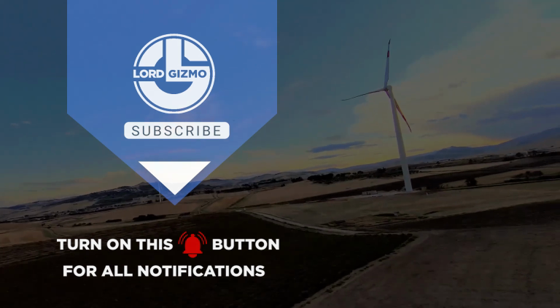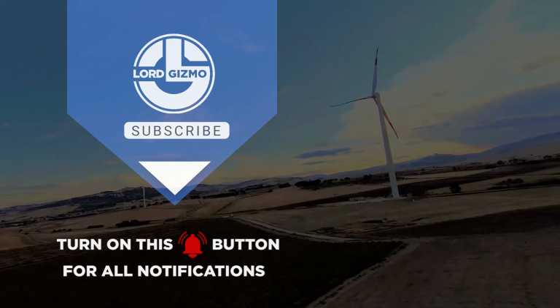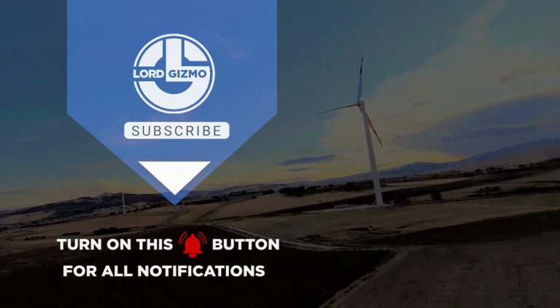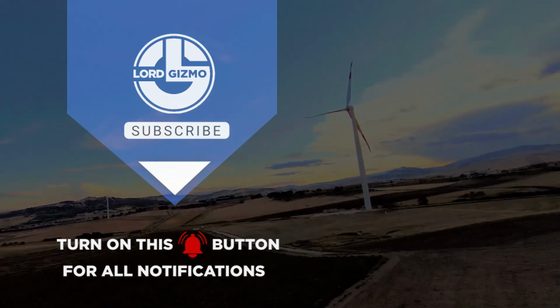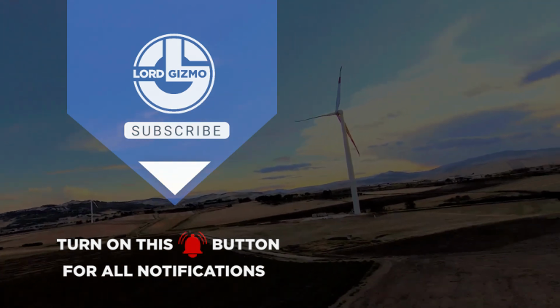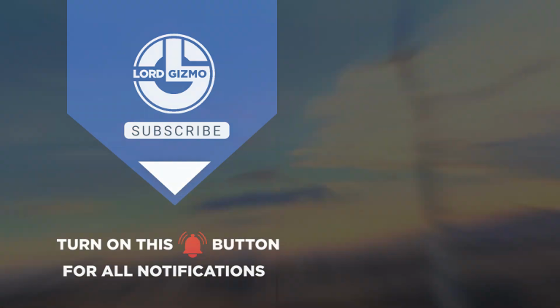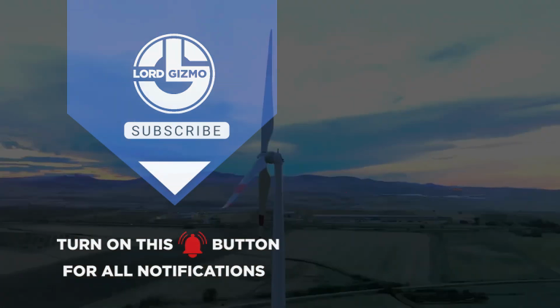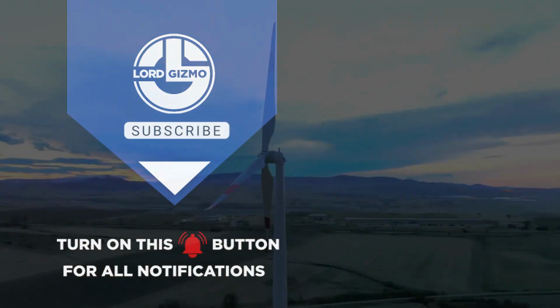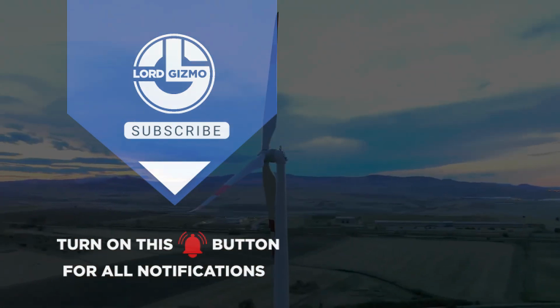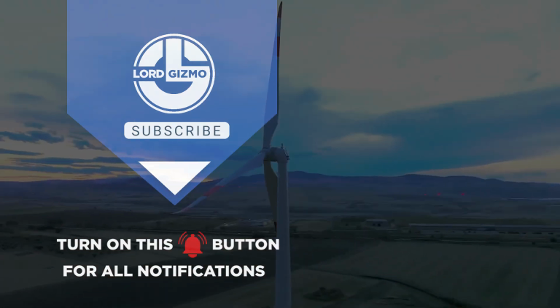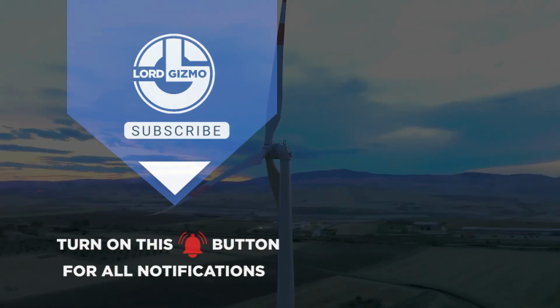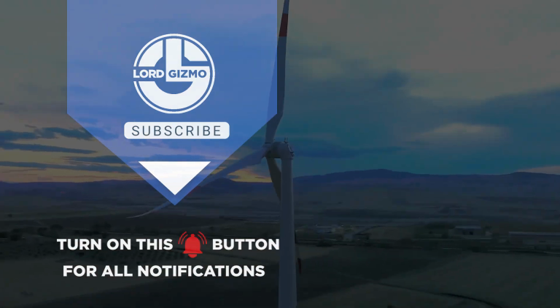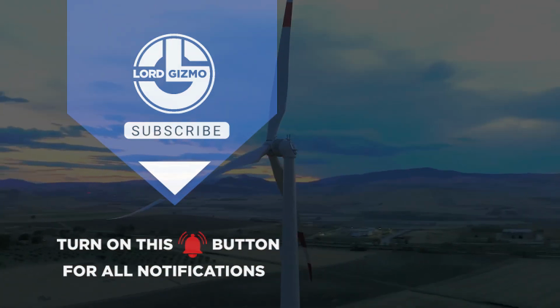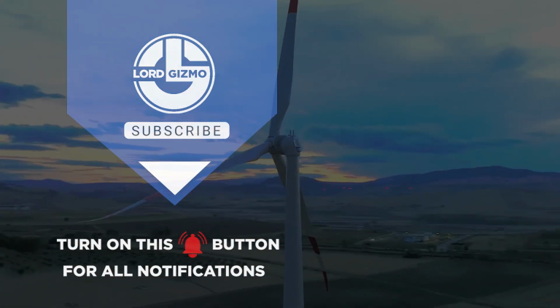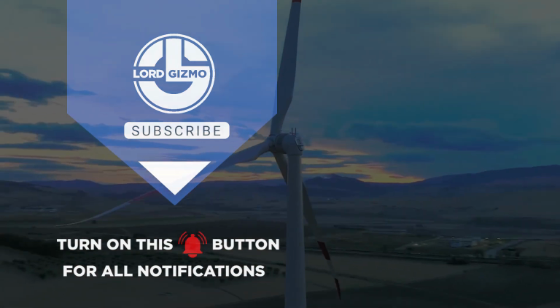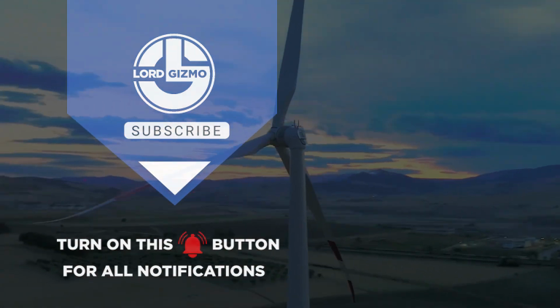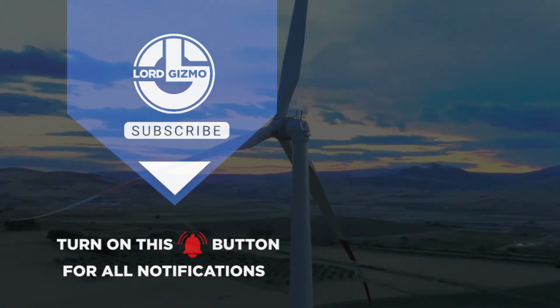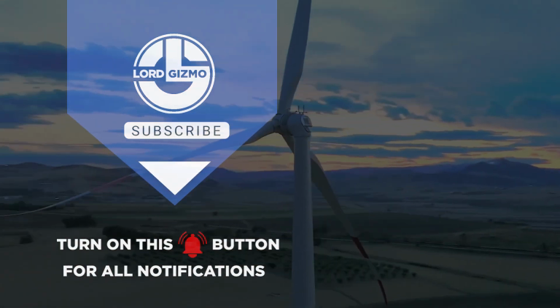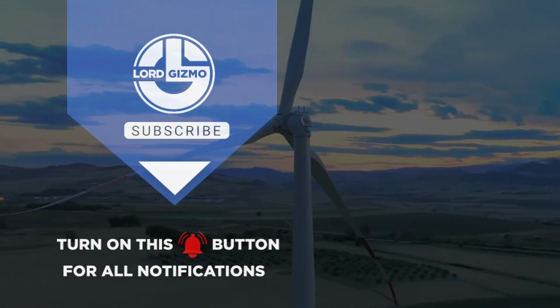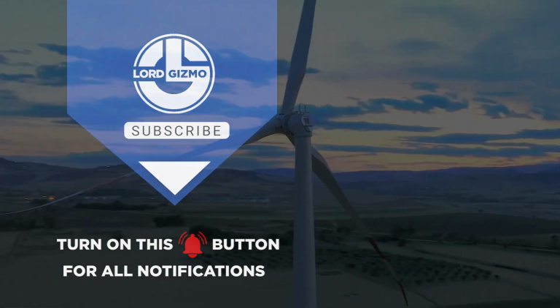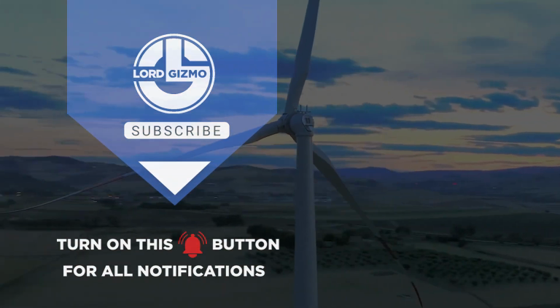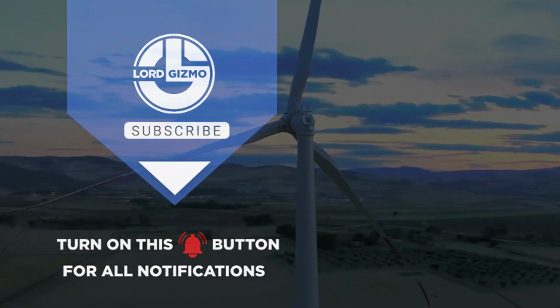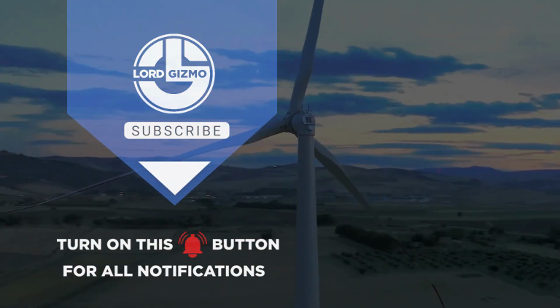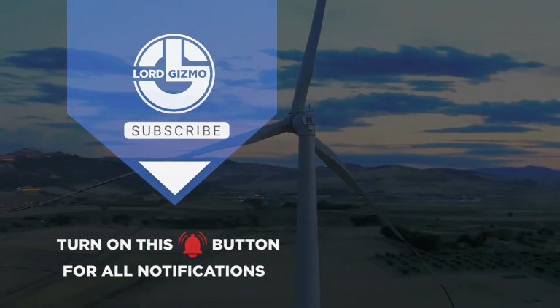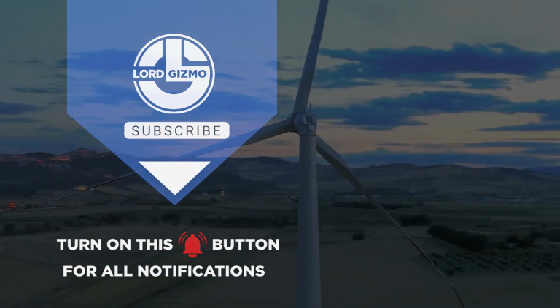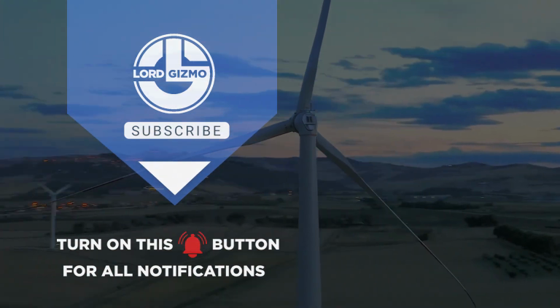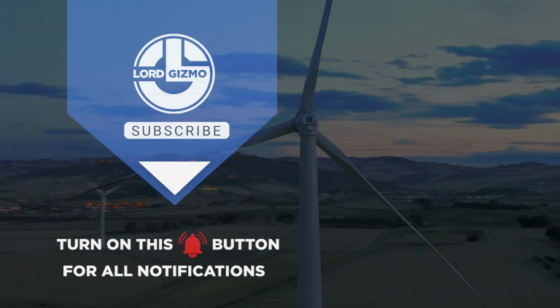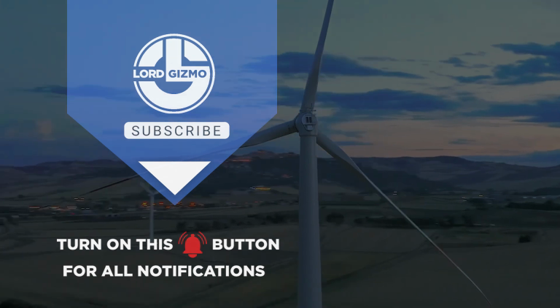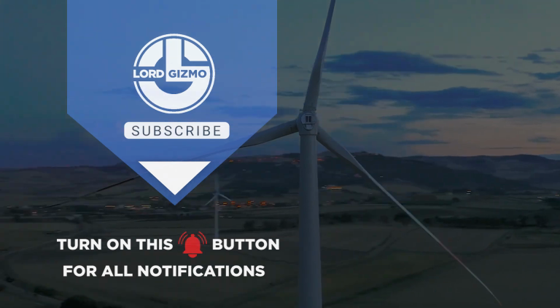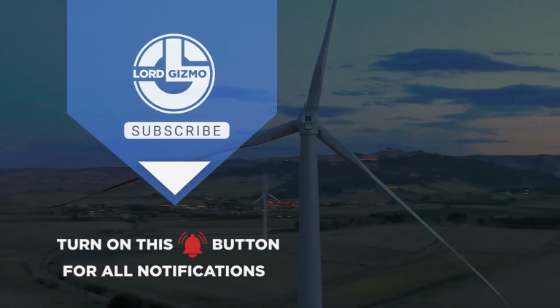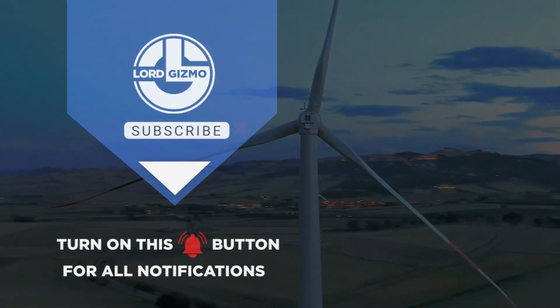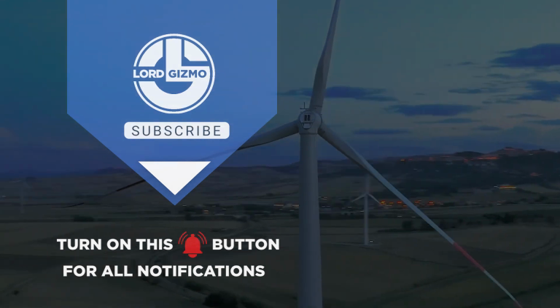This has been Lord Gizmo and we hope you learned a thing or two. Before you leave, please don't forget to show this video some love.